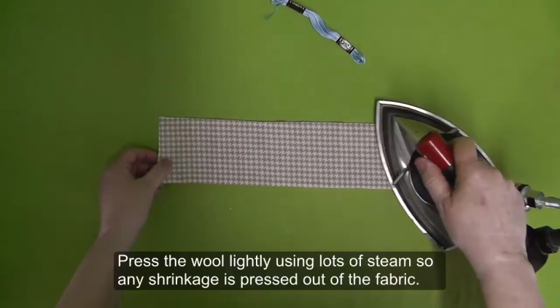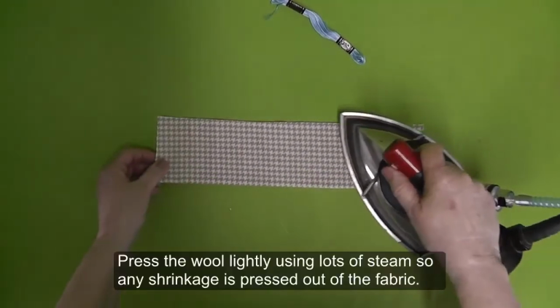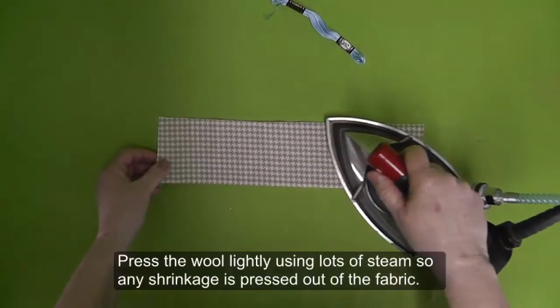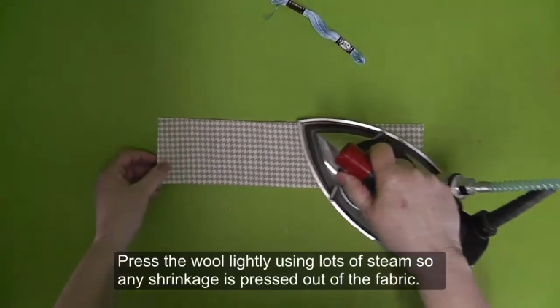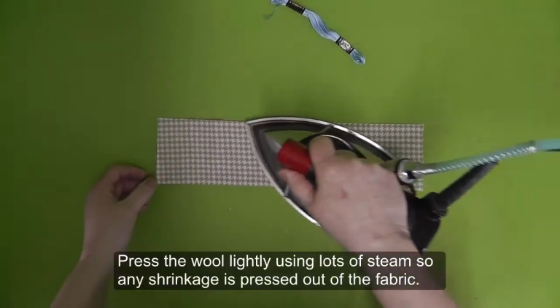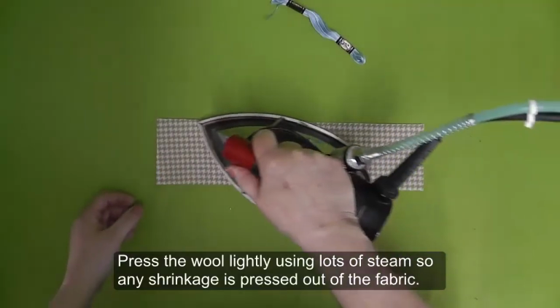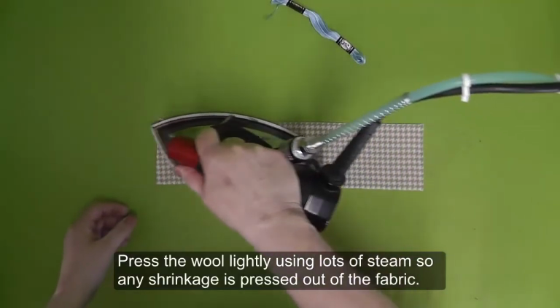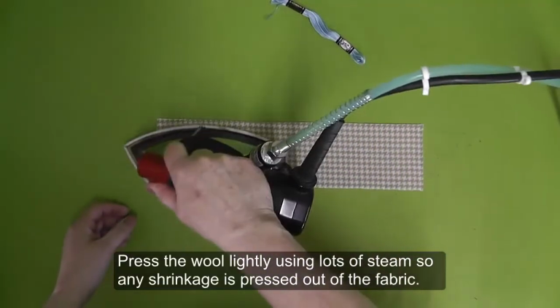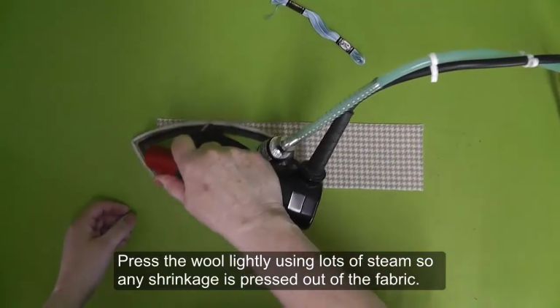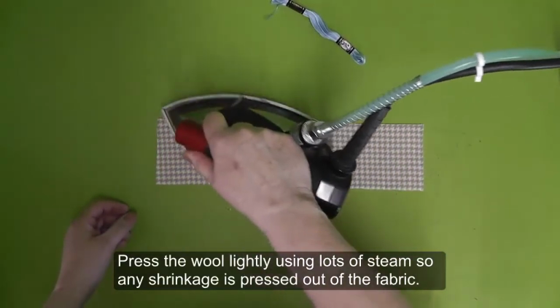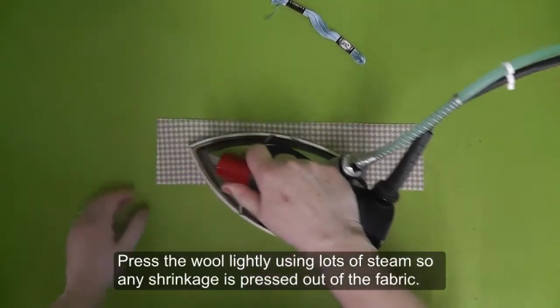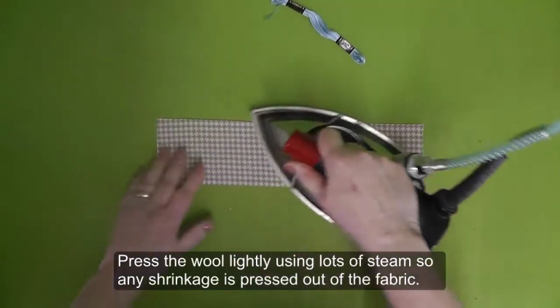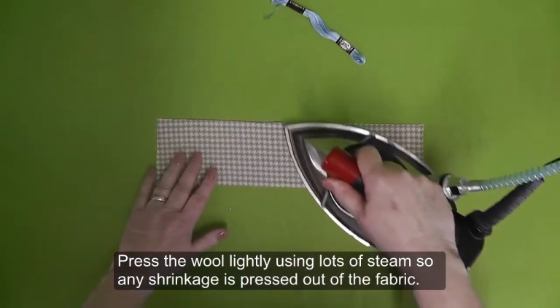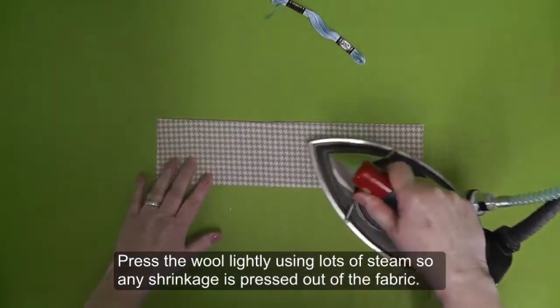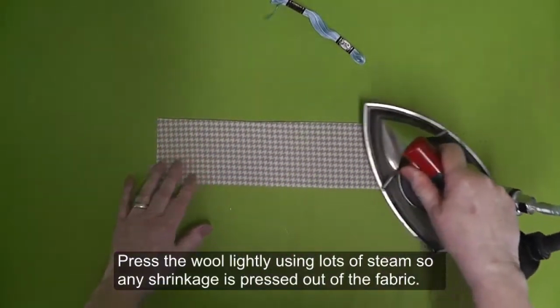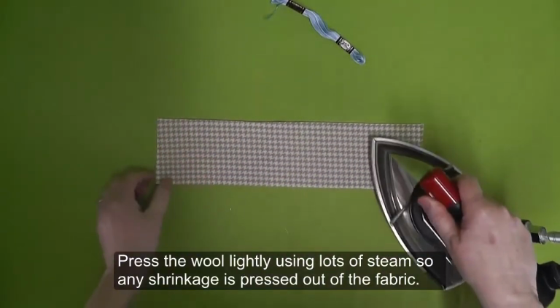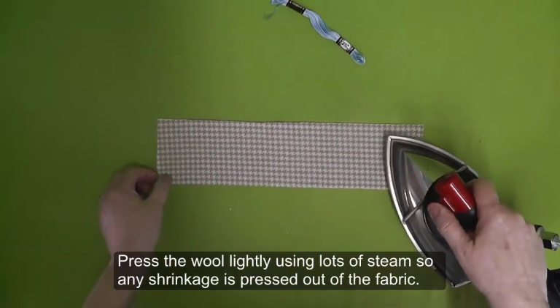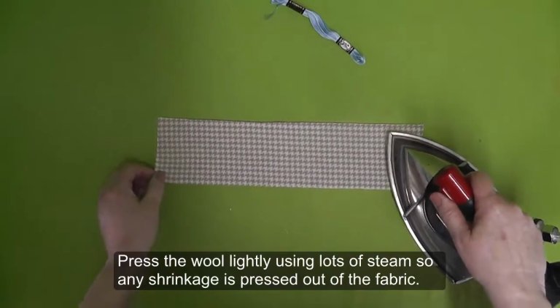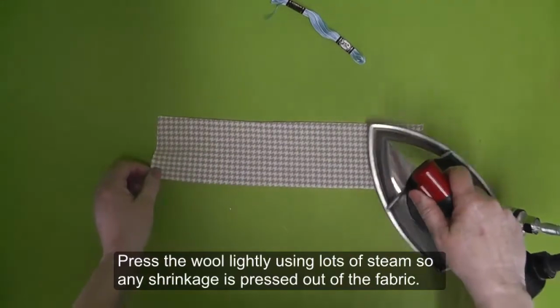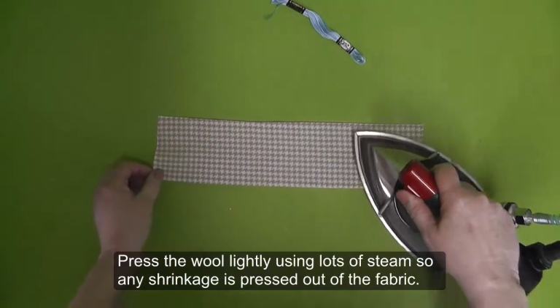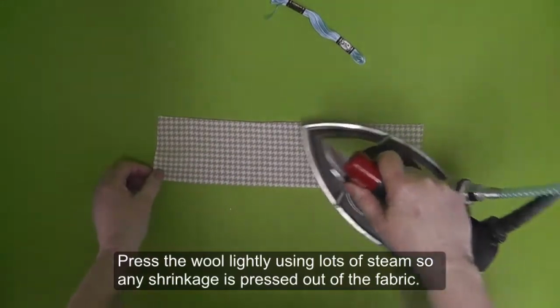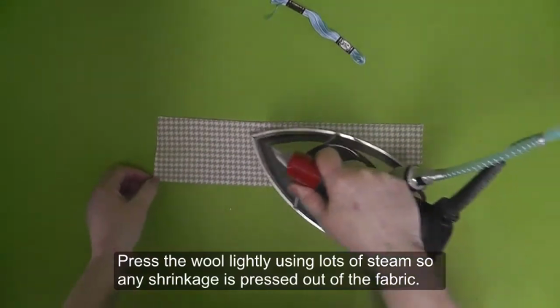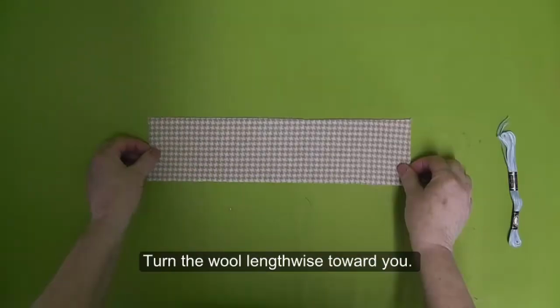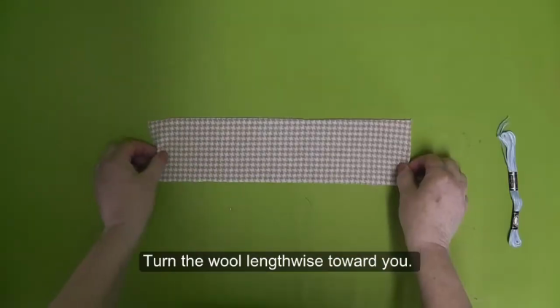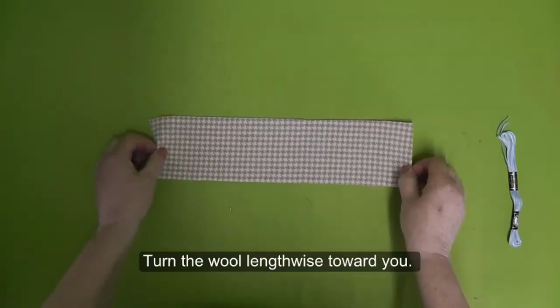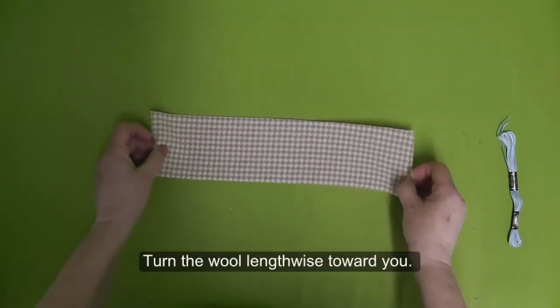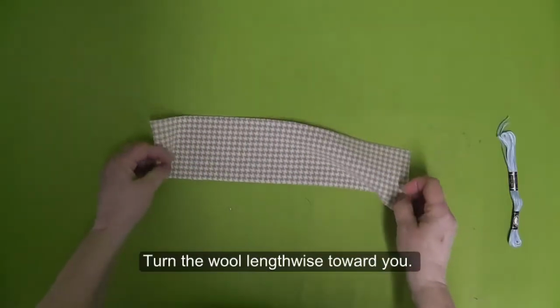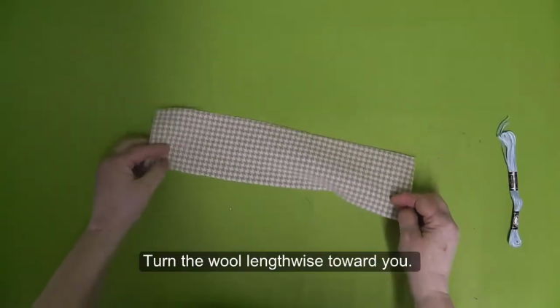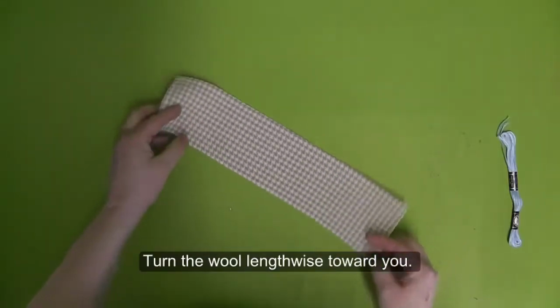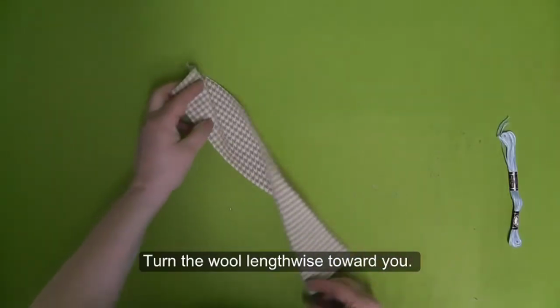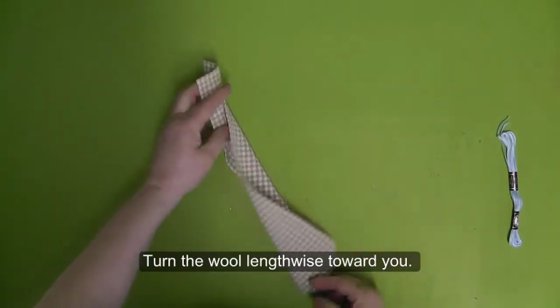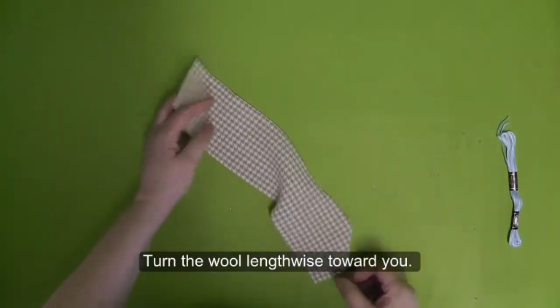Press the wool lightly using lots of steam so any shrinkage is pressed out of the fabric. Turn the wool lengthwise towards you.